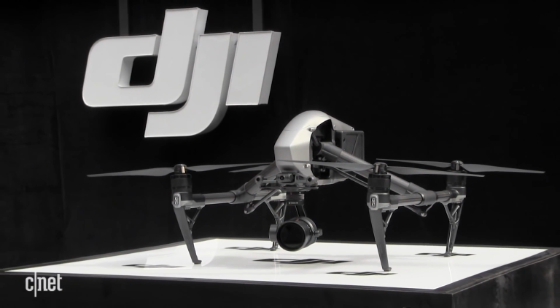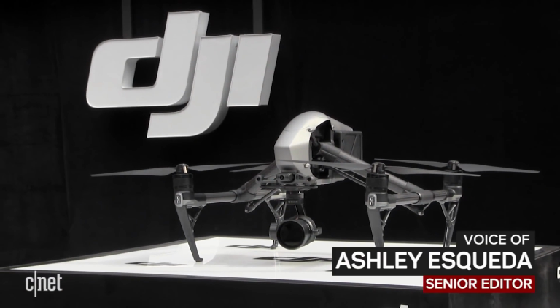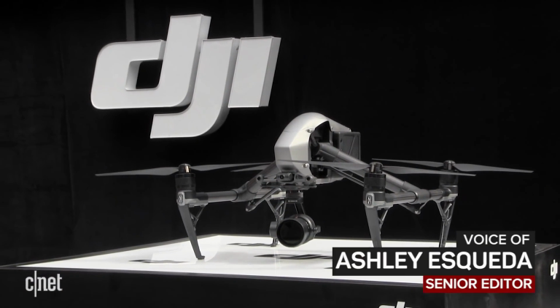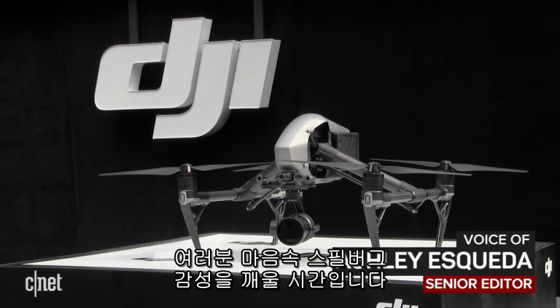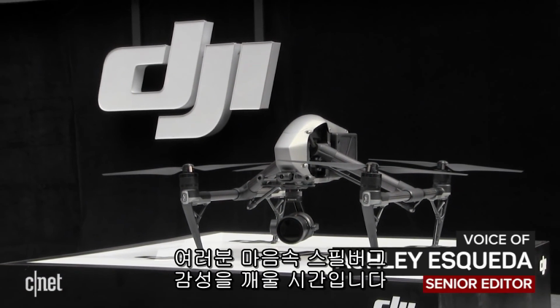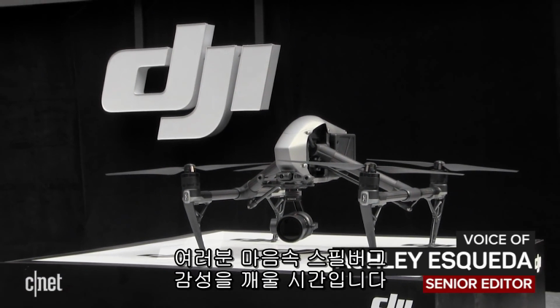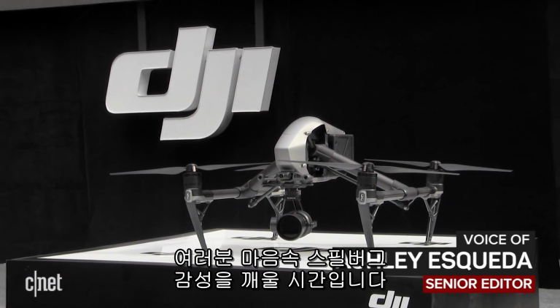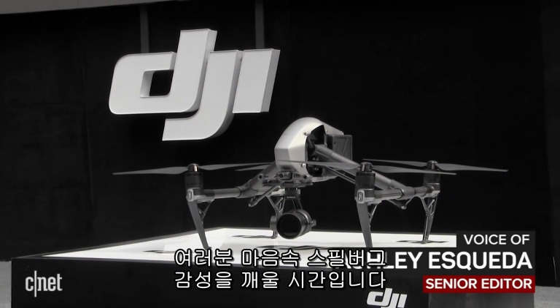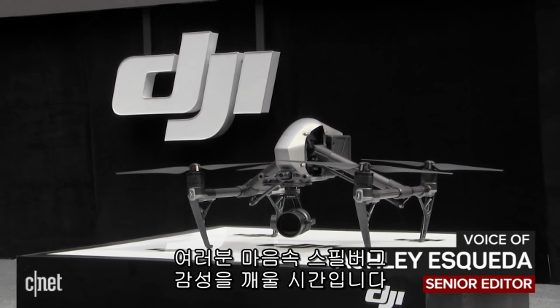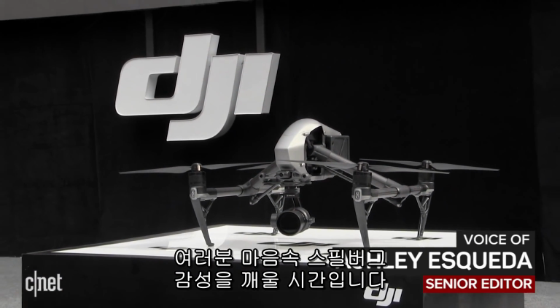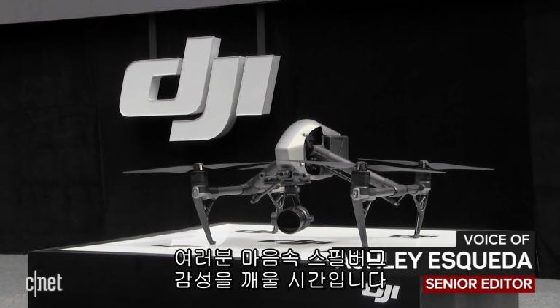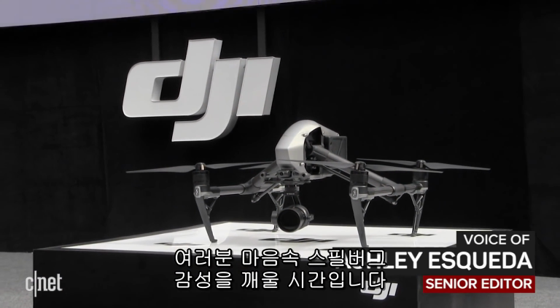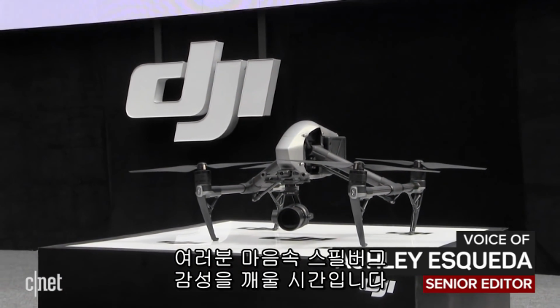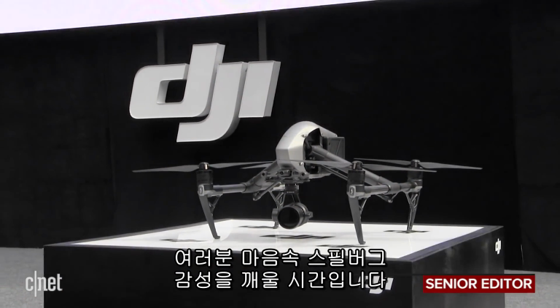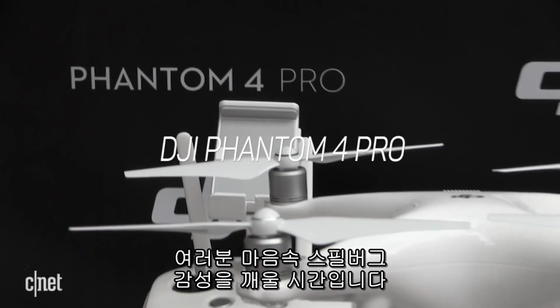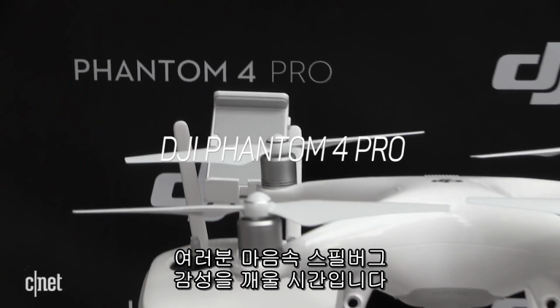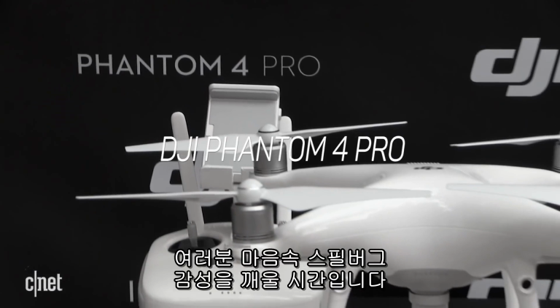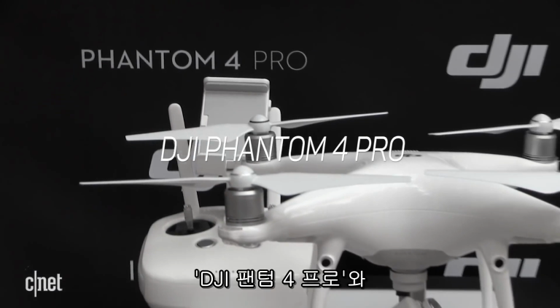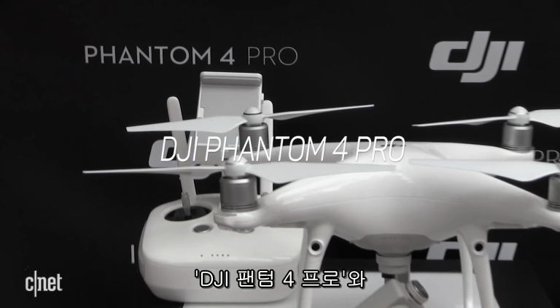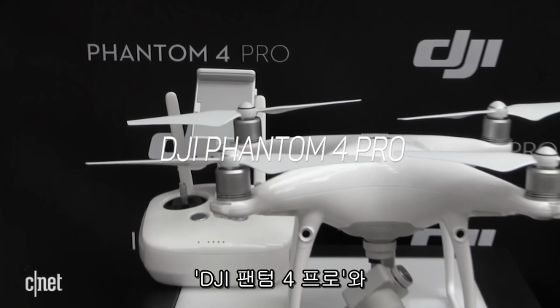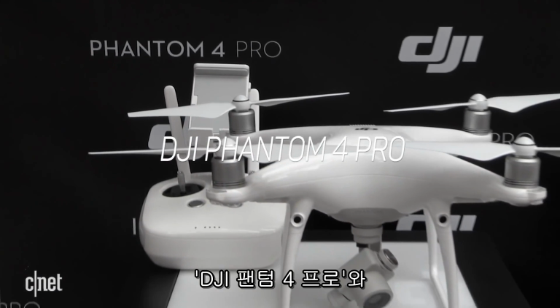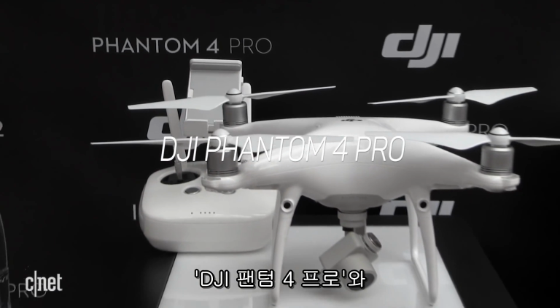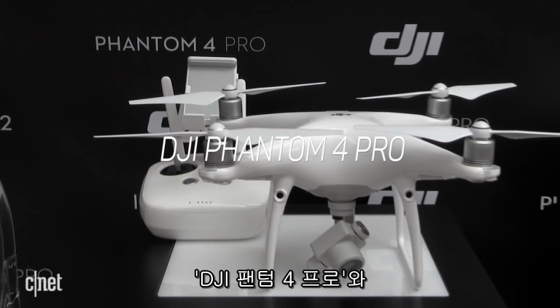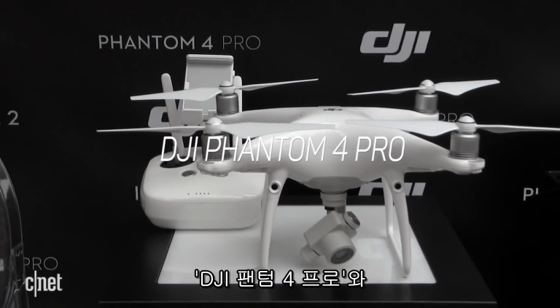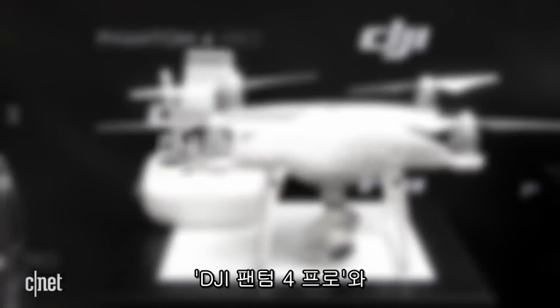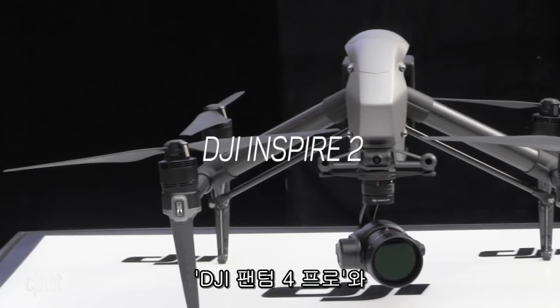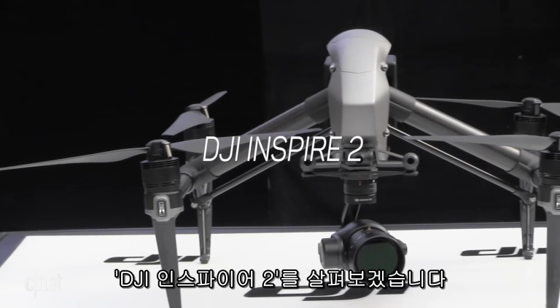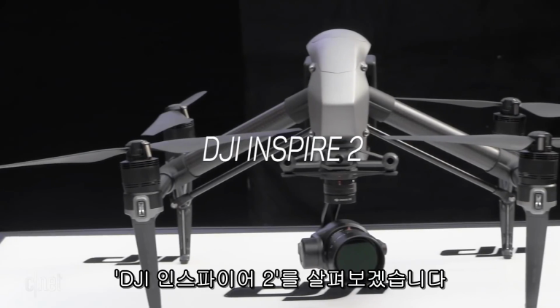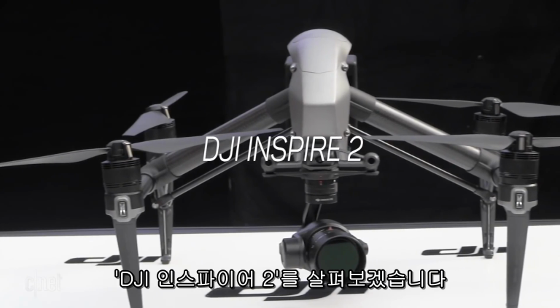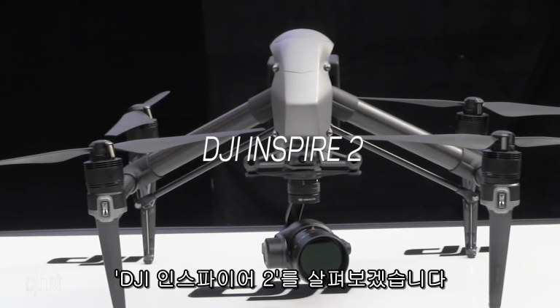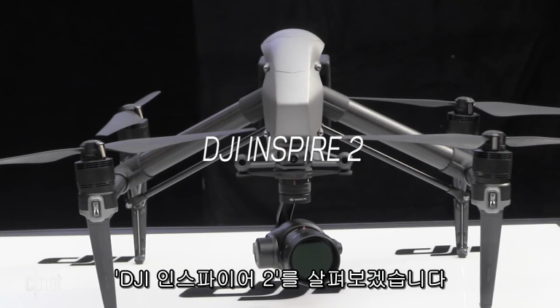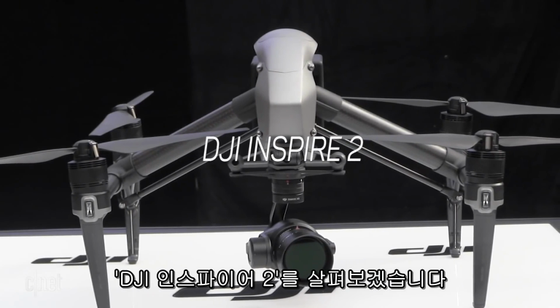It's time to break out your inner Steven Spielberg. Let's check out the DJI Phantom 4 Pro and the DJI Inspire 2.